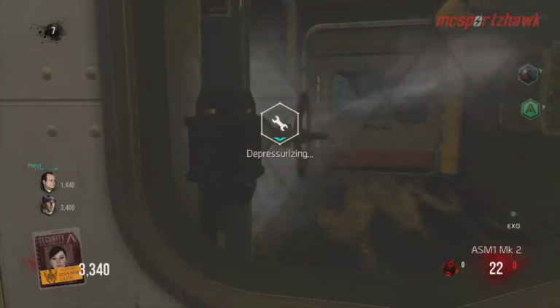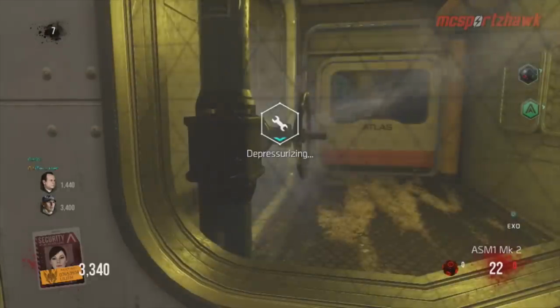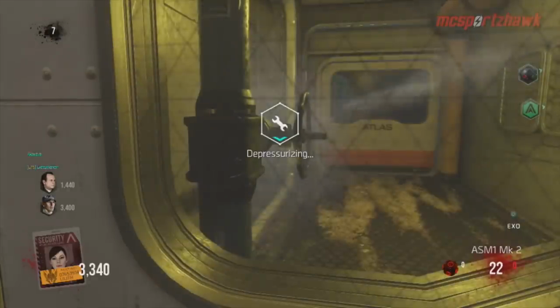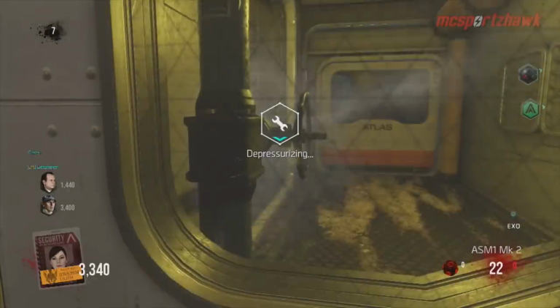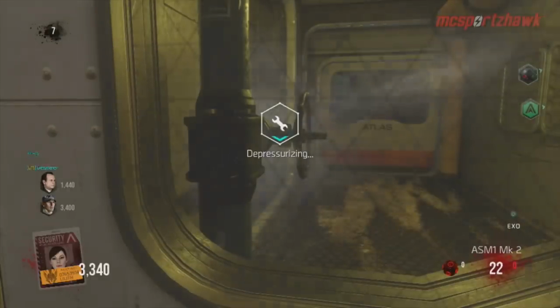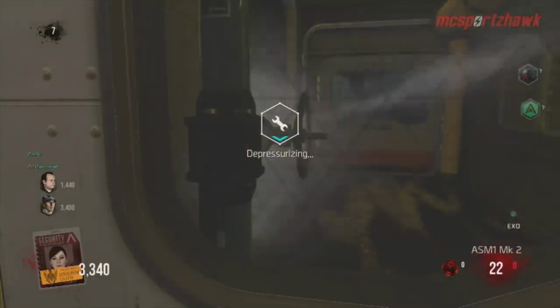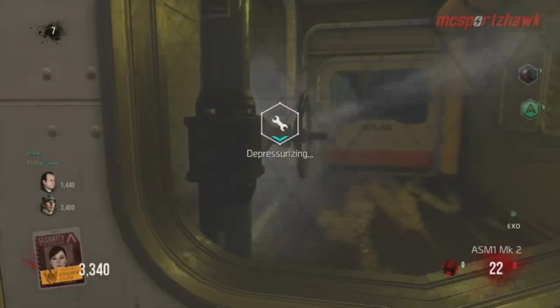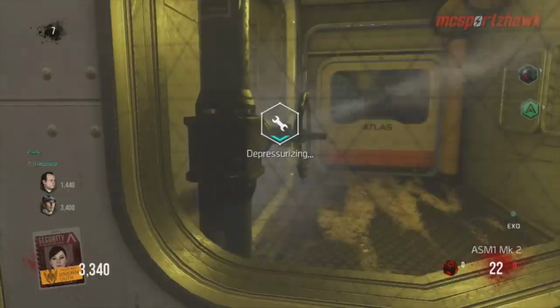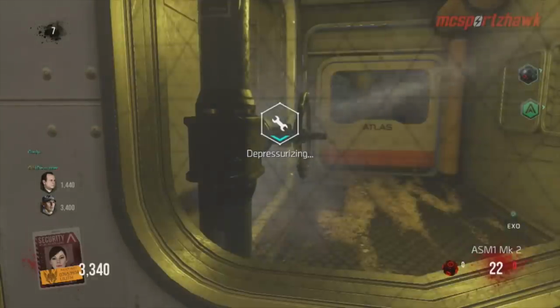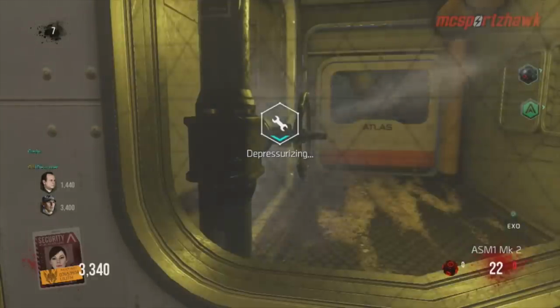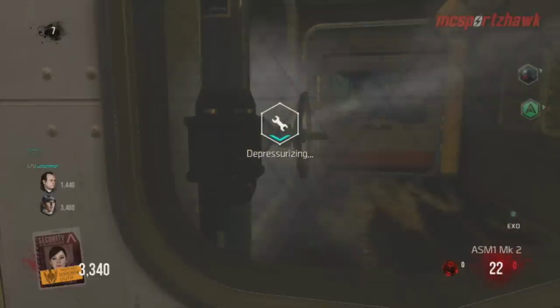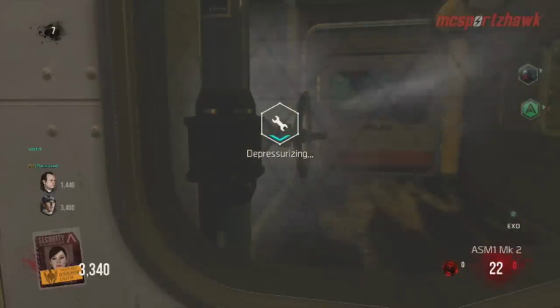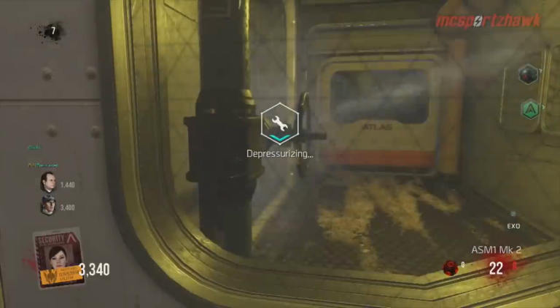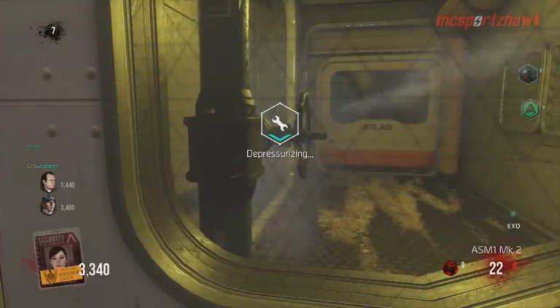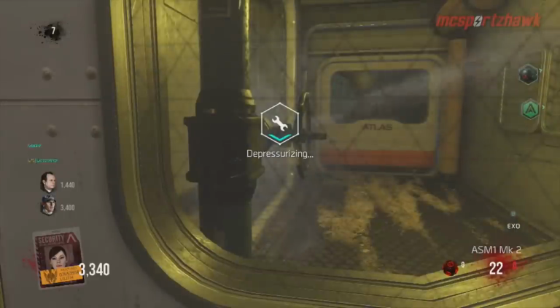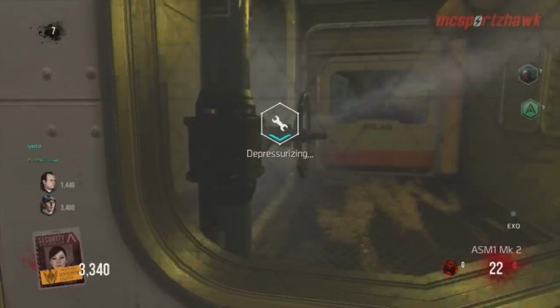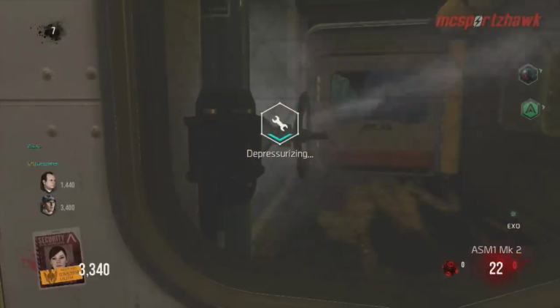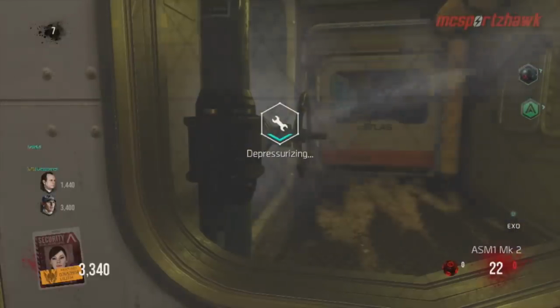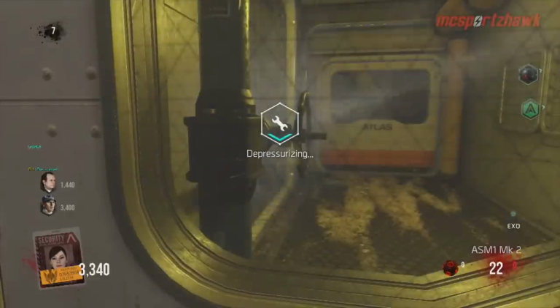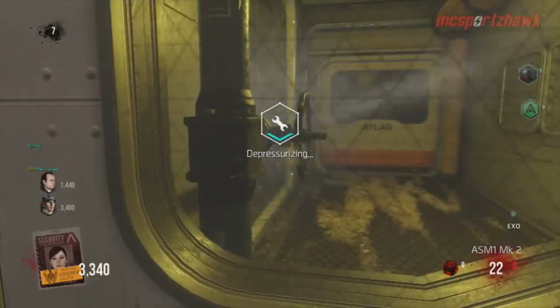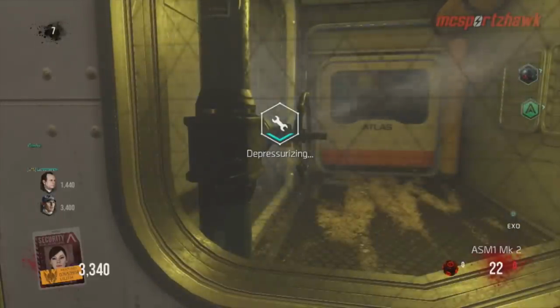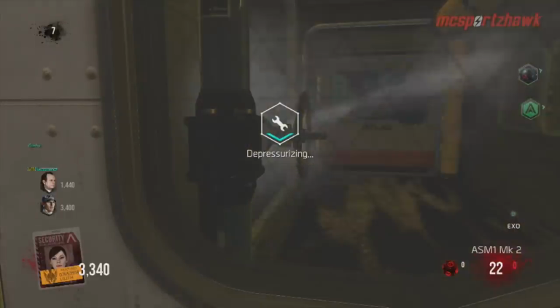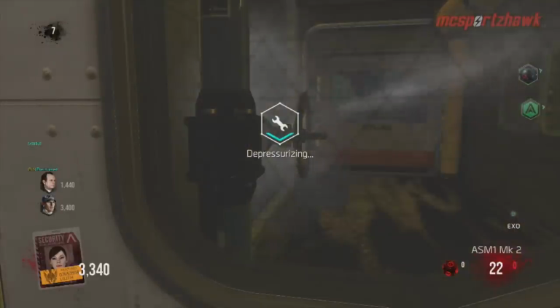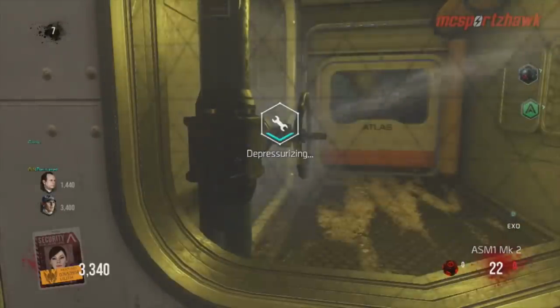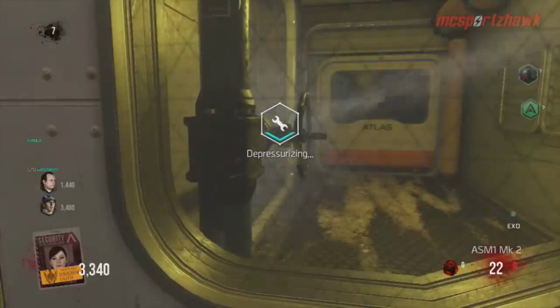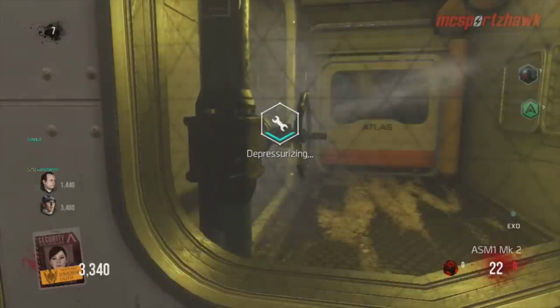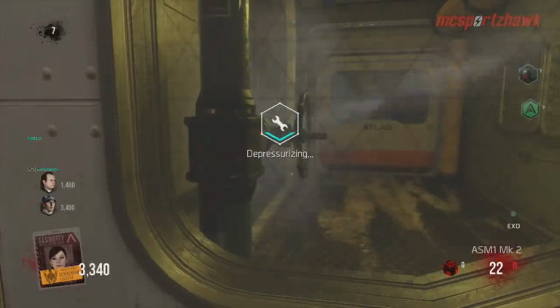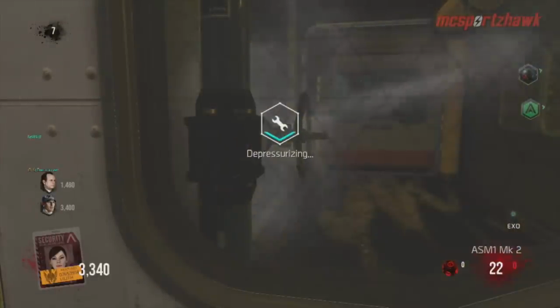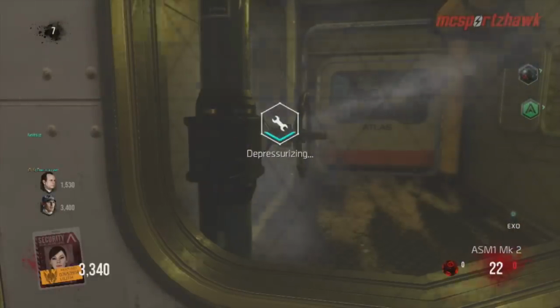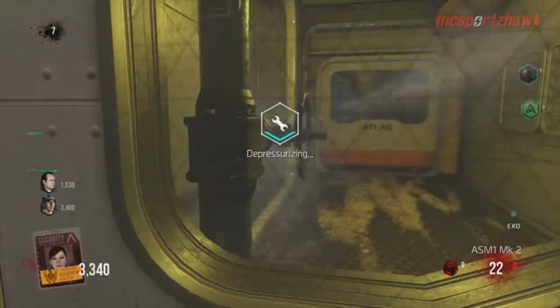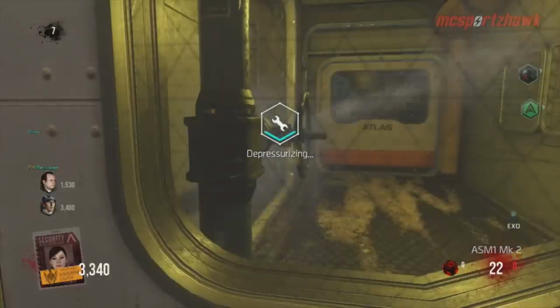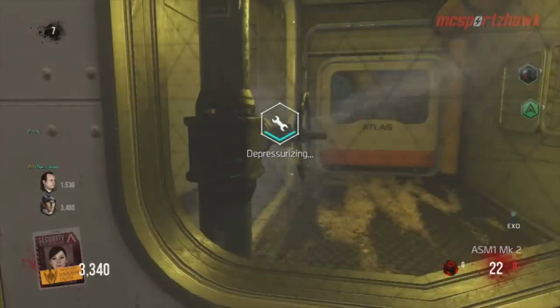What's going on guys, my name is Matt, RMC Sports Talk. Welcome back to another EXO Zombie video. Today I have step two of the Easter egg for Descent. This one's pretty easy.